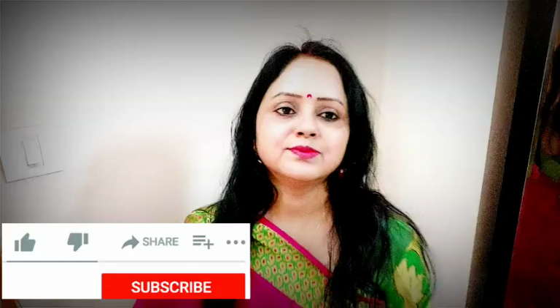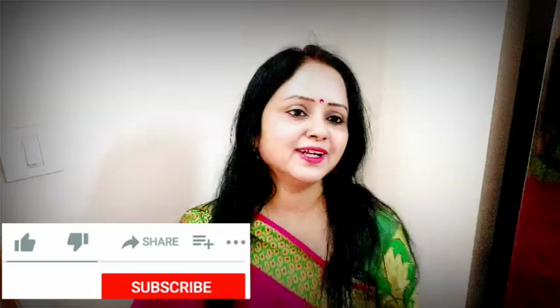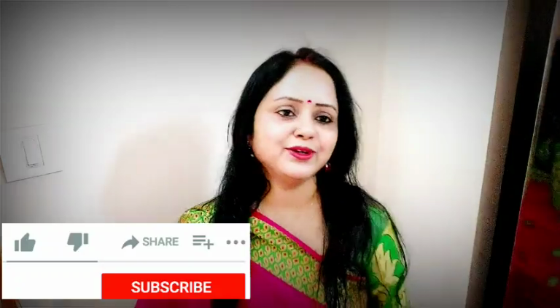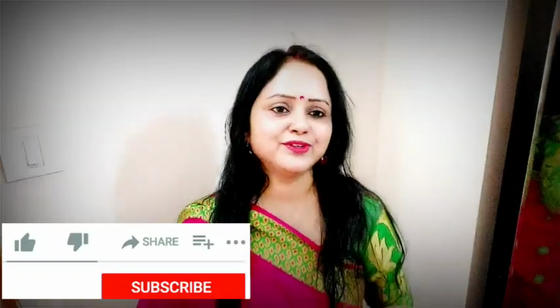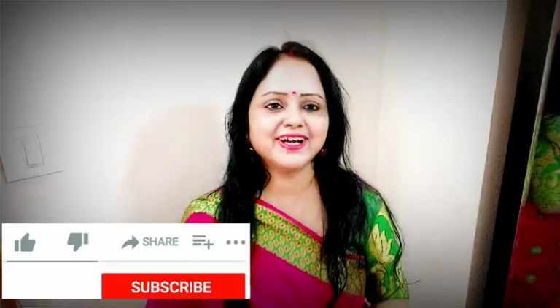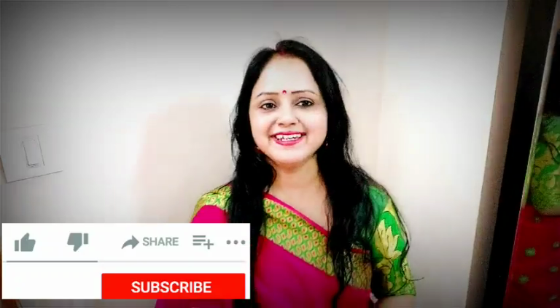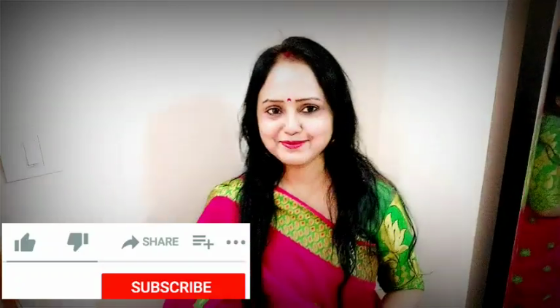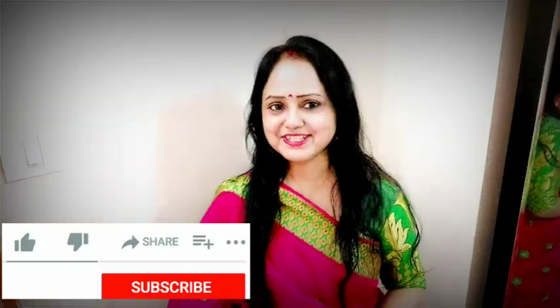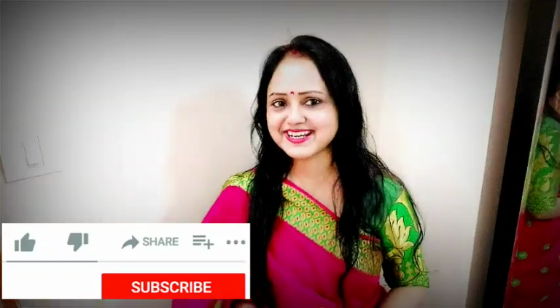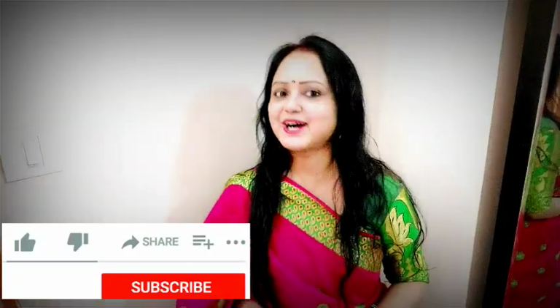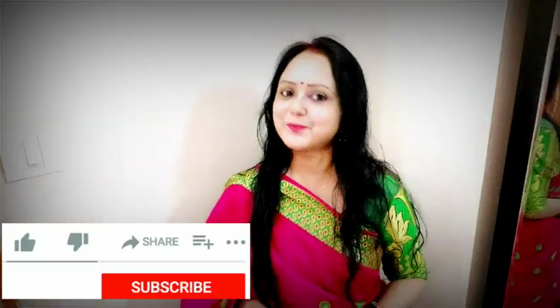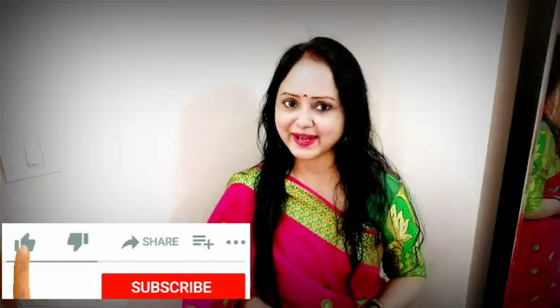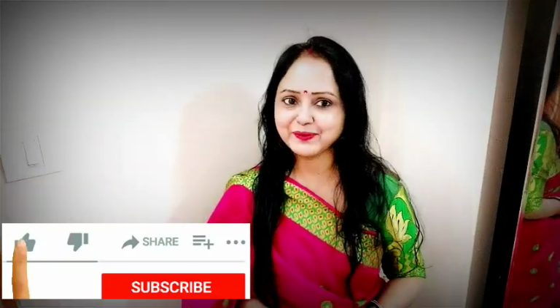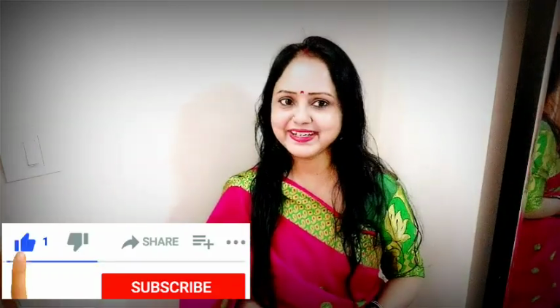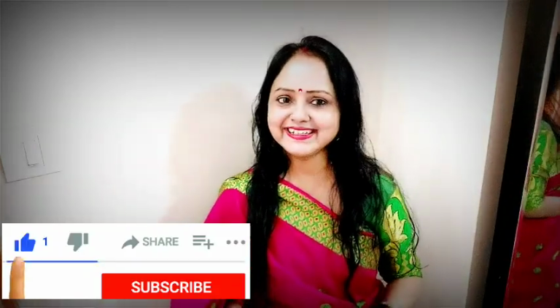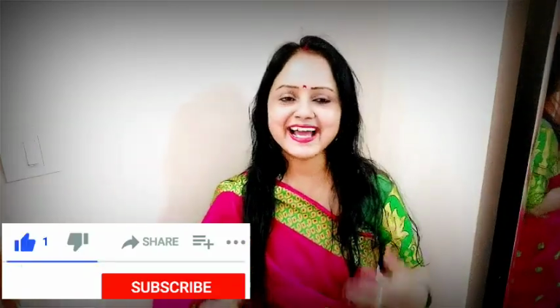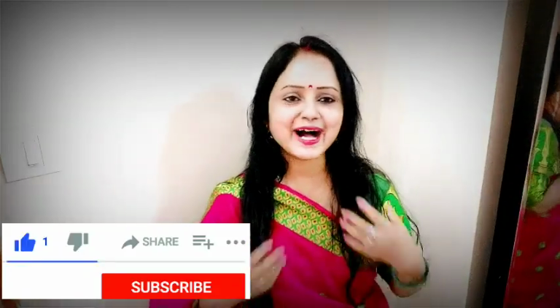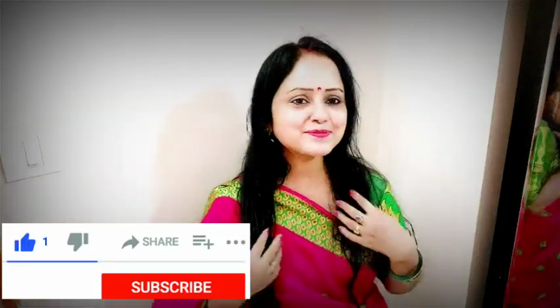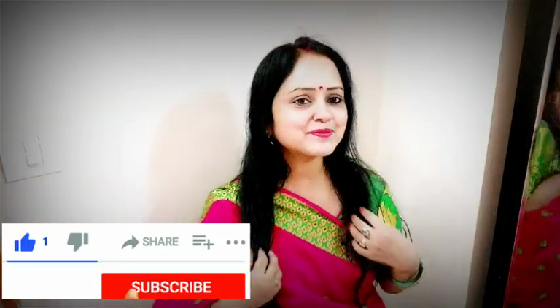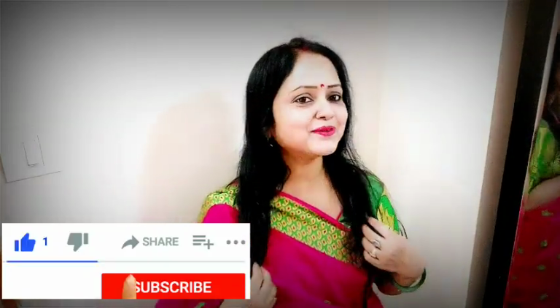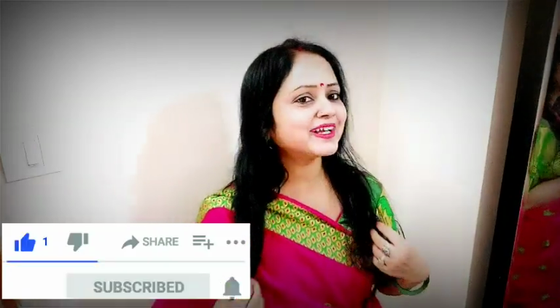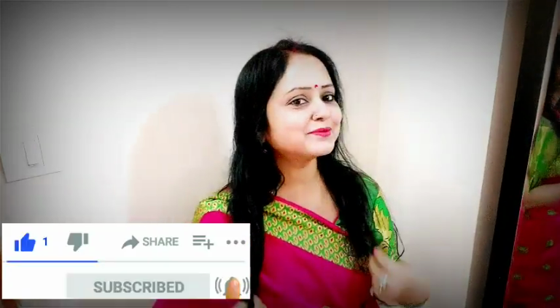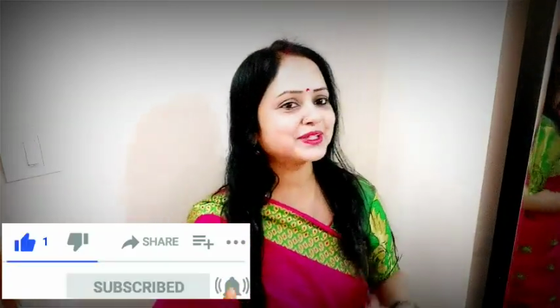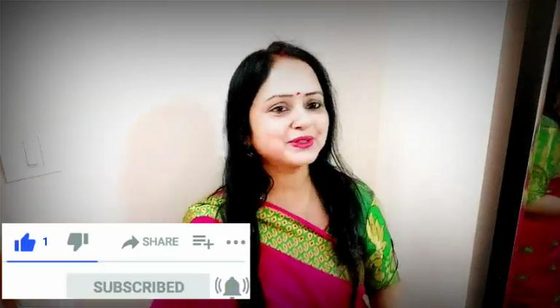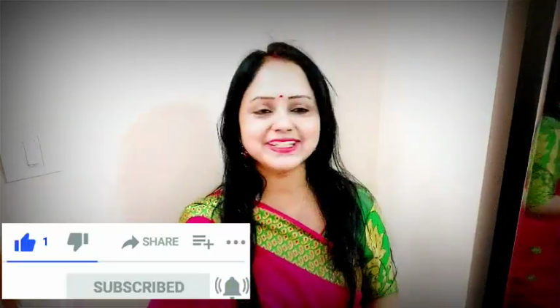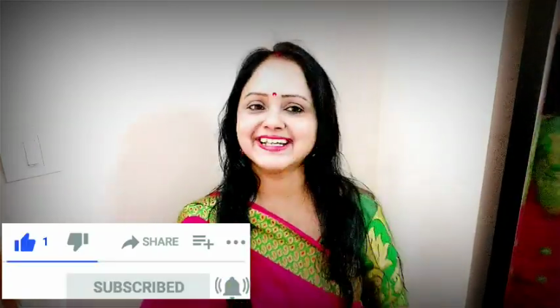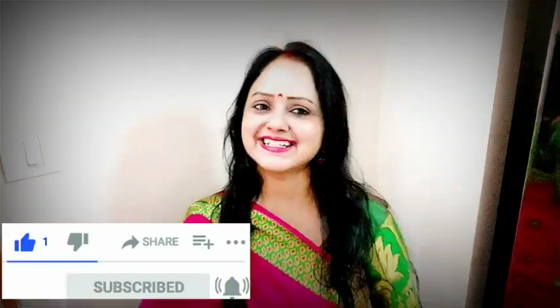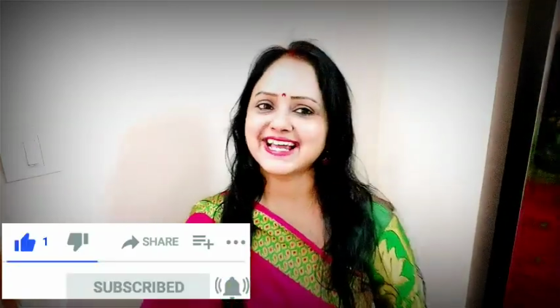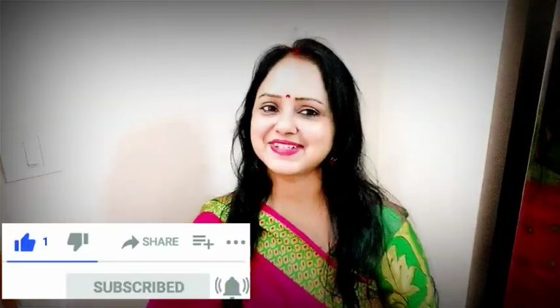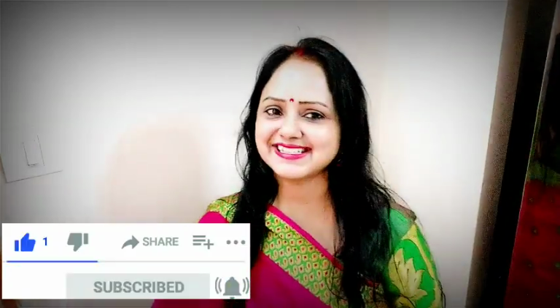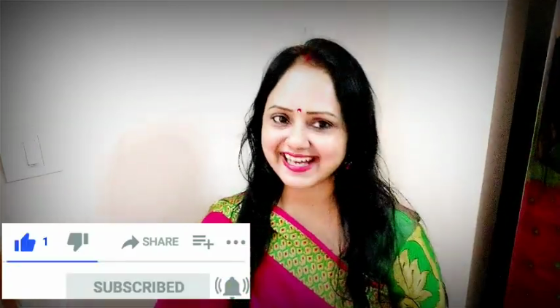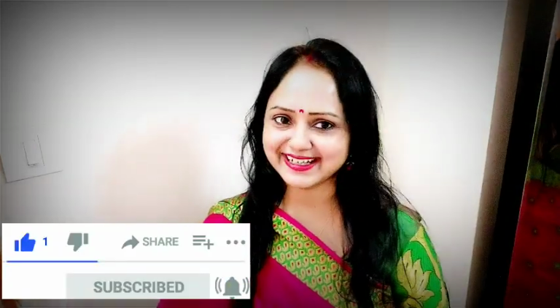Hello everyone, Namaskar. I am Needy. Welcome to Needy Kitchen lifestyle channel.